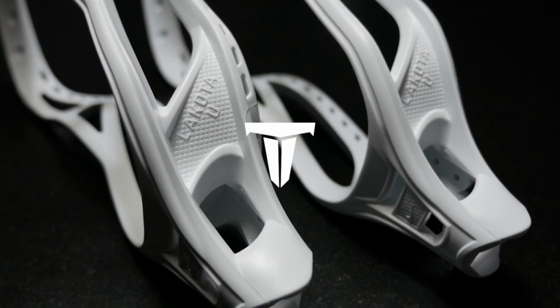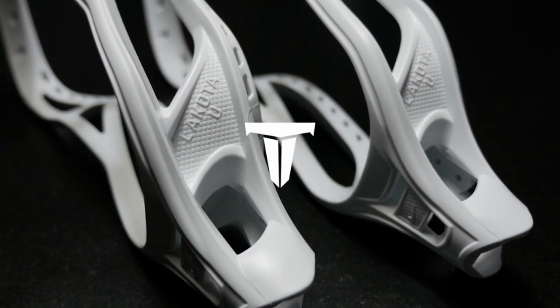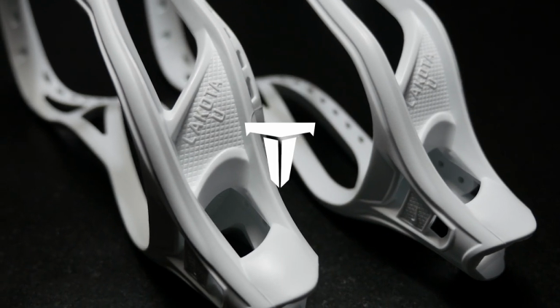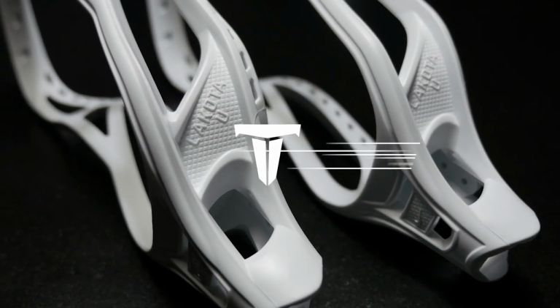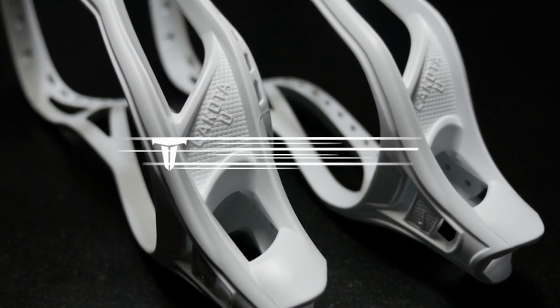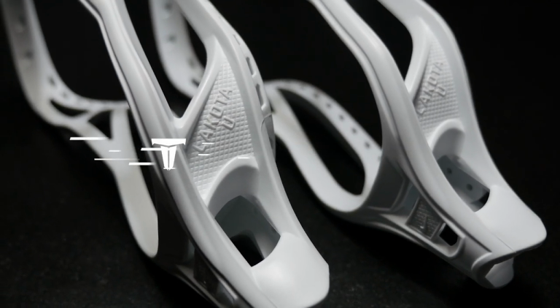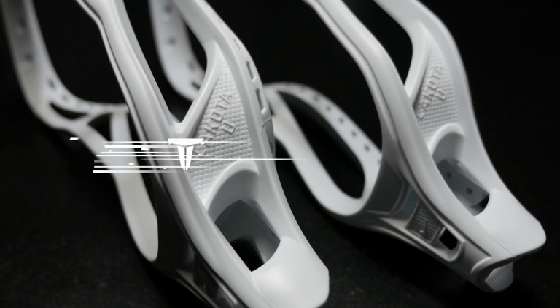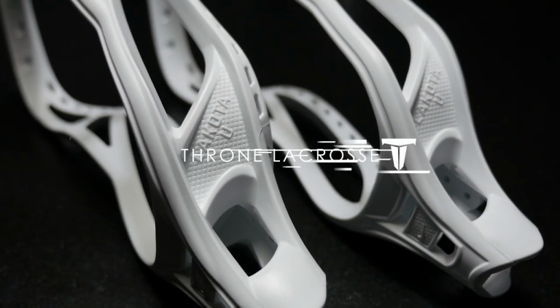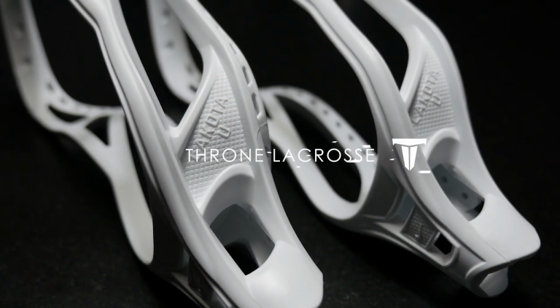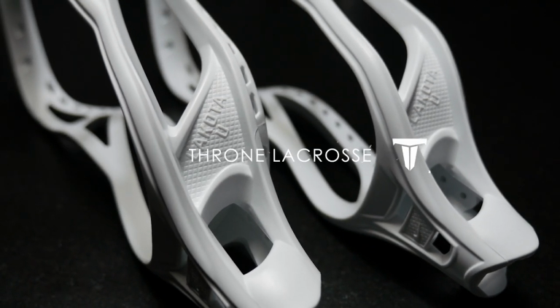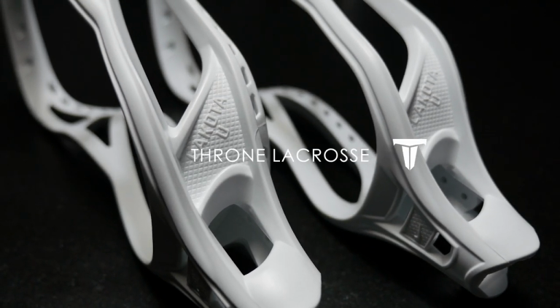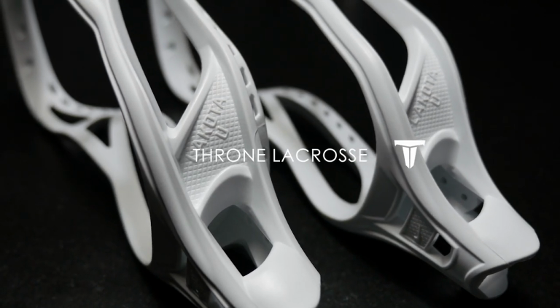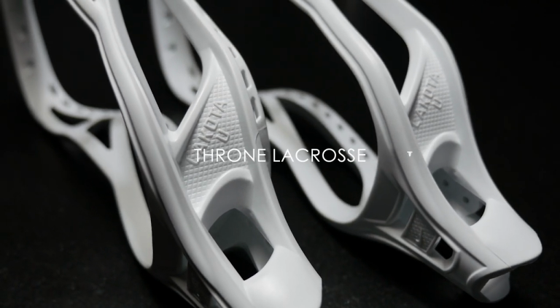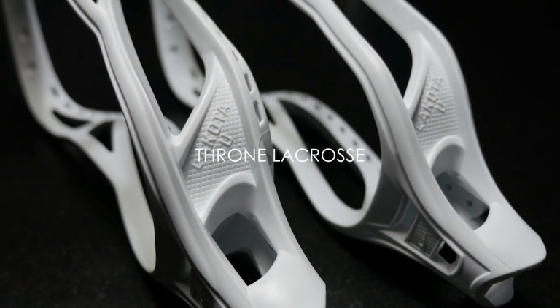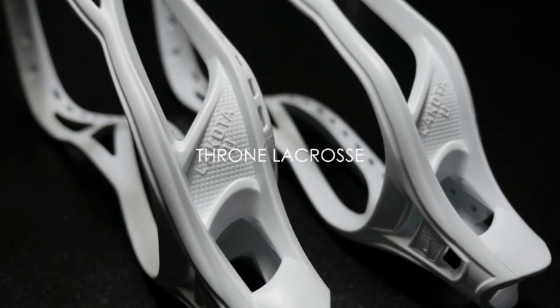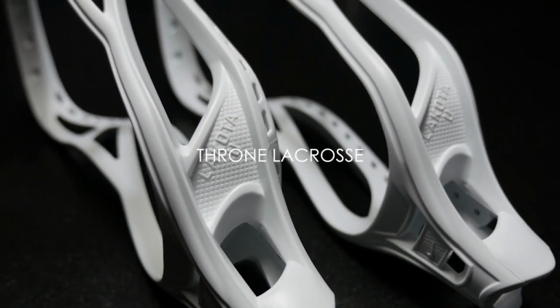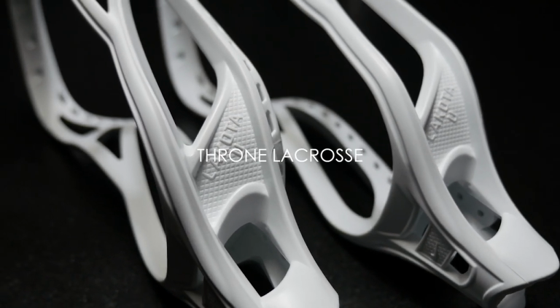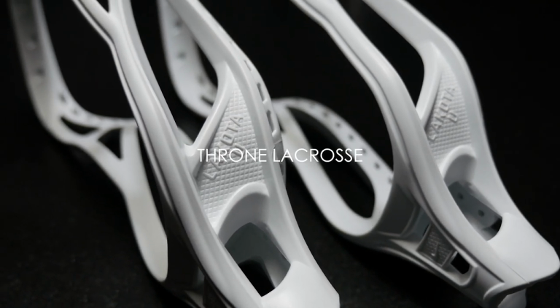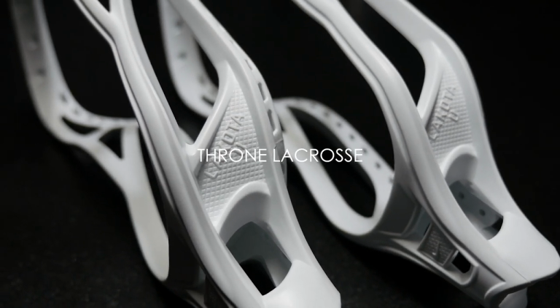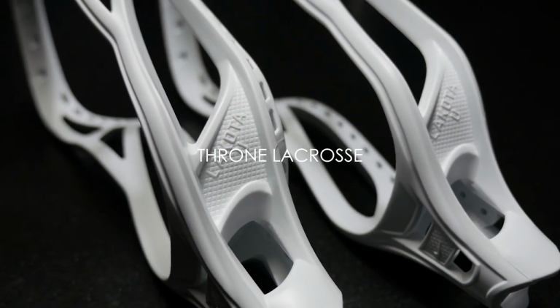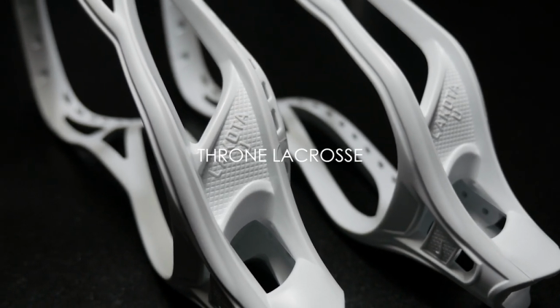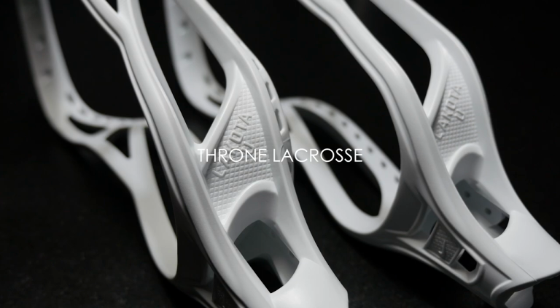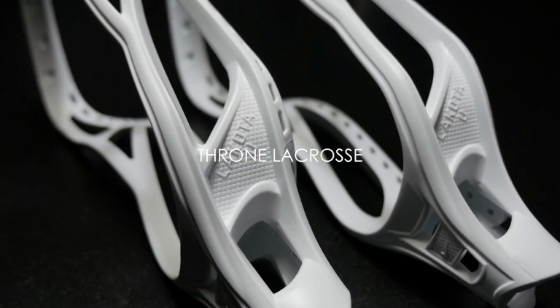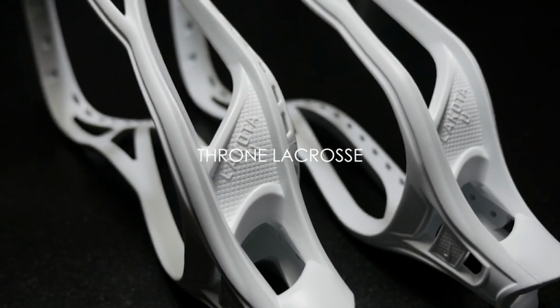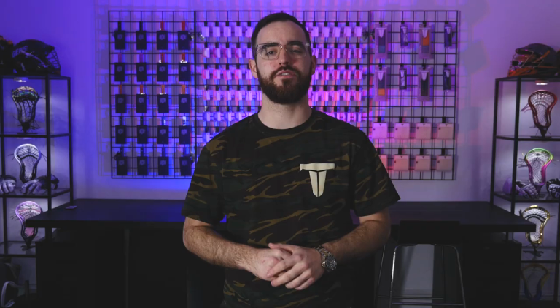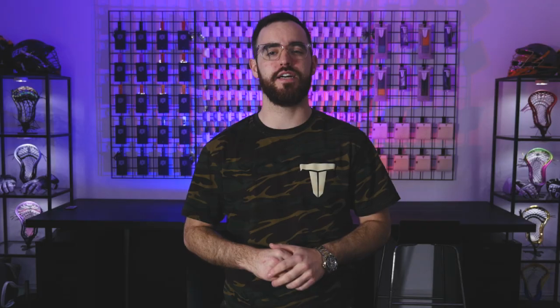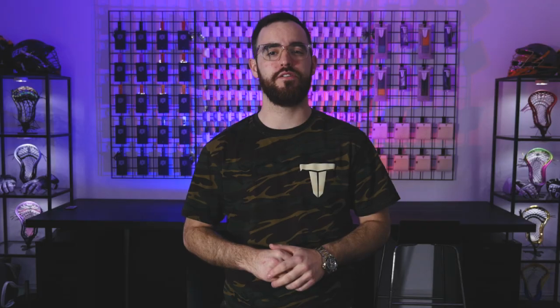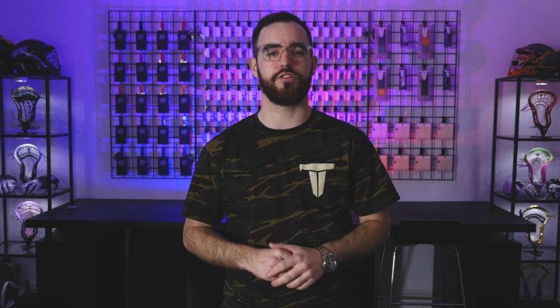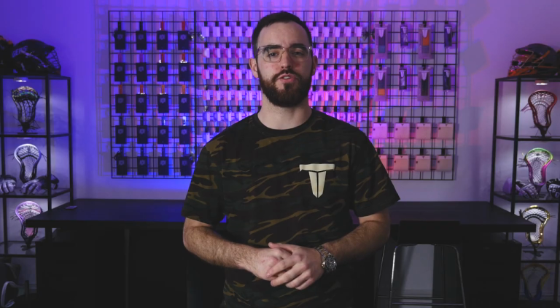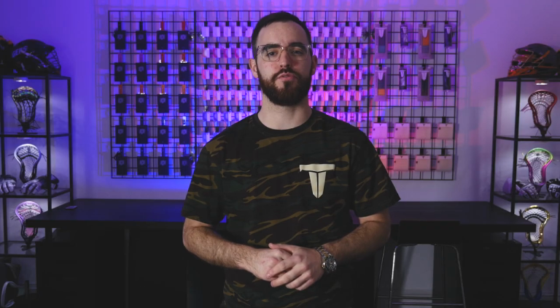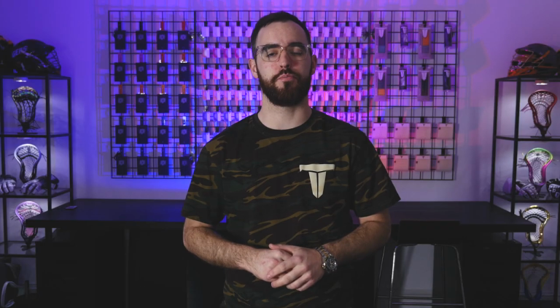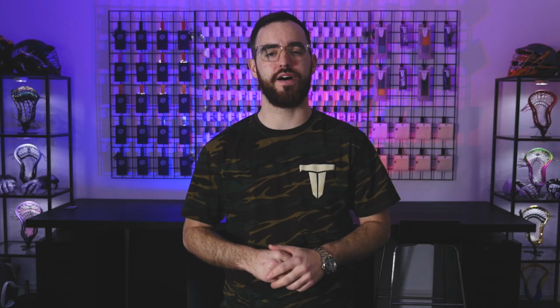What's going on Throne Army? Joe here, and today Chris and I are going to show you how to do an inside-out dye with the new Throne Powder.